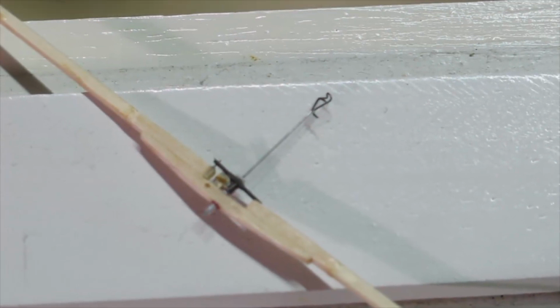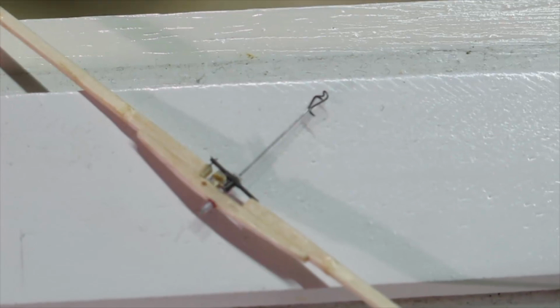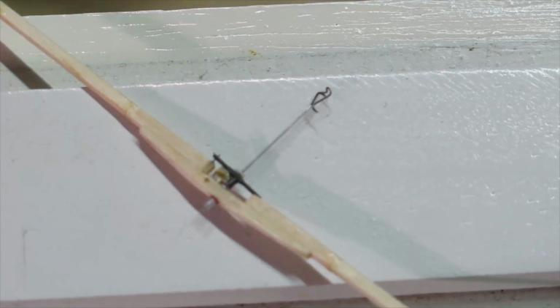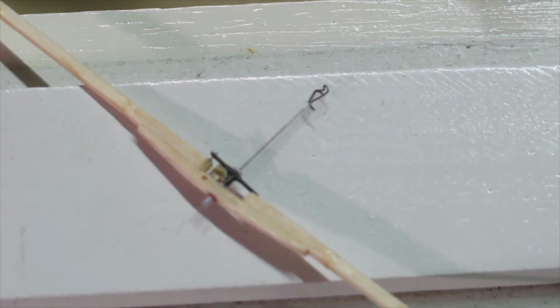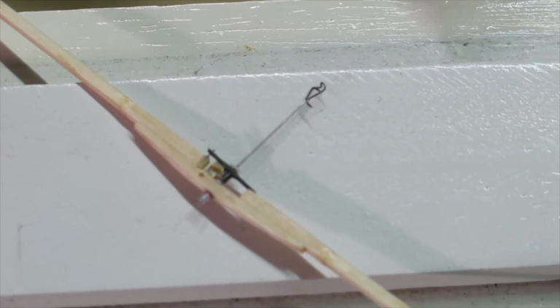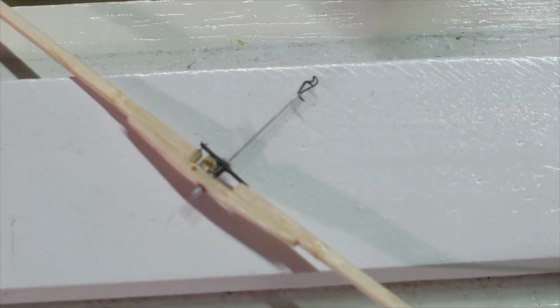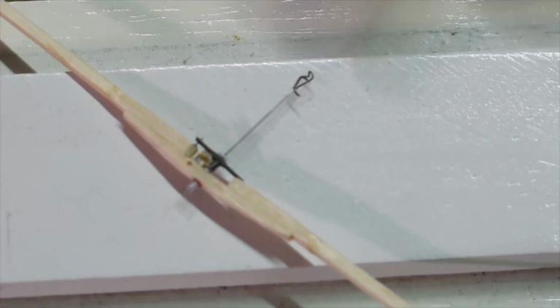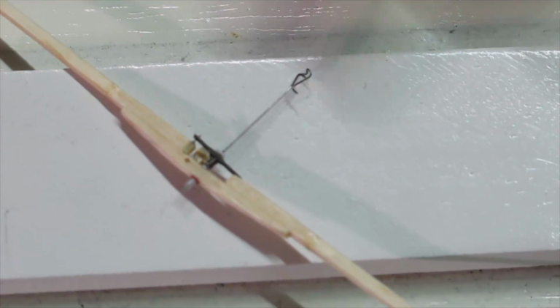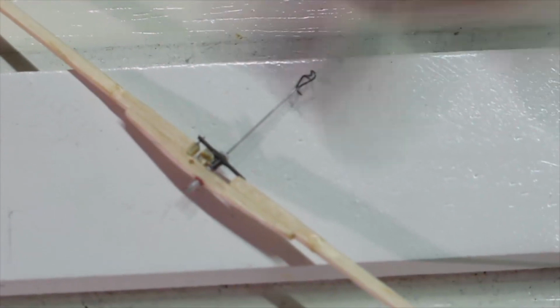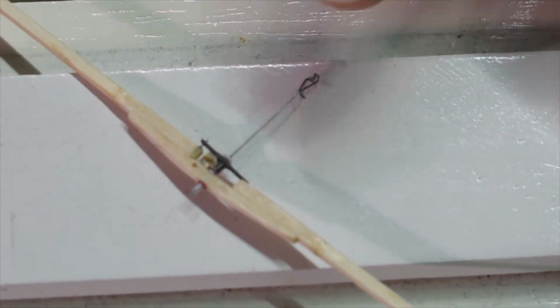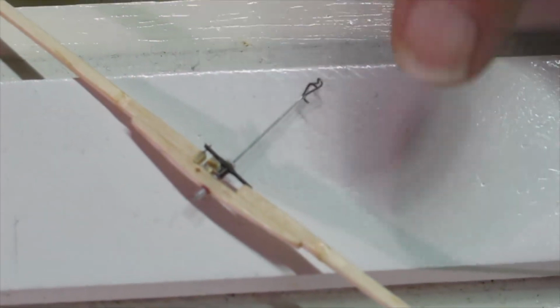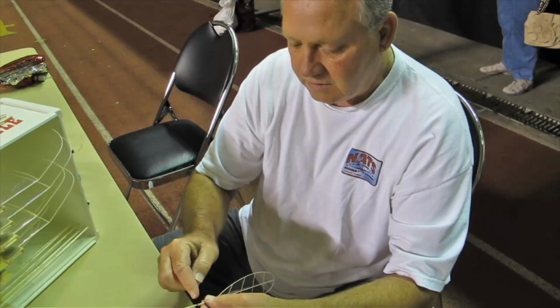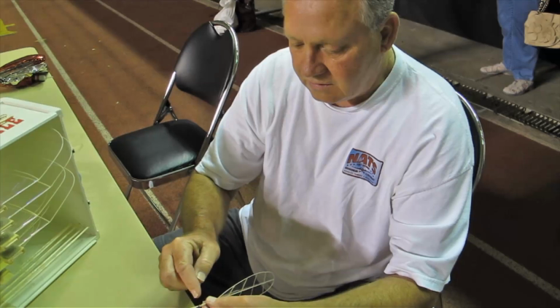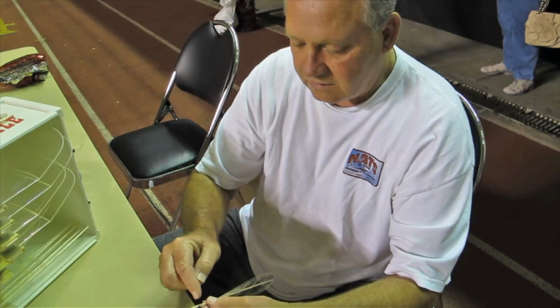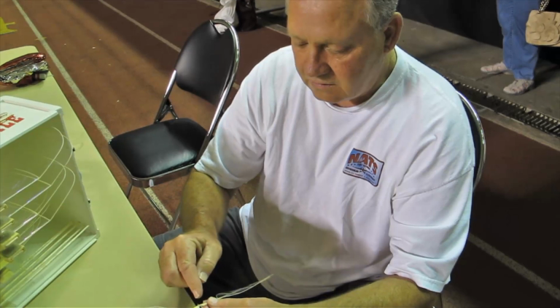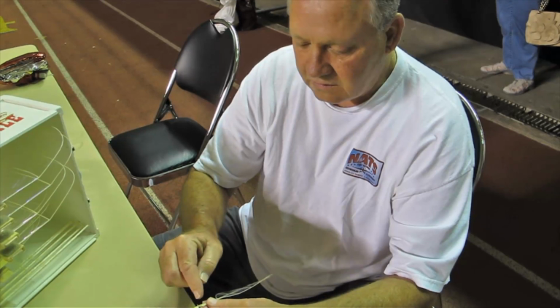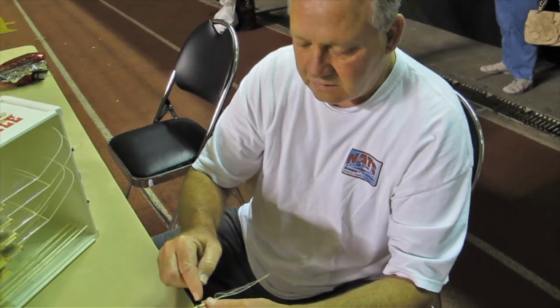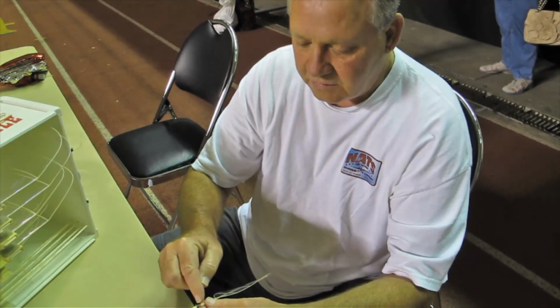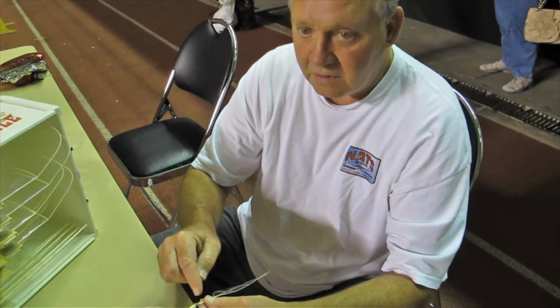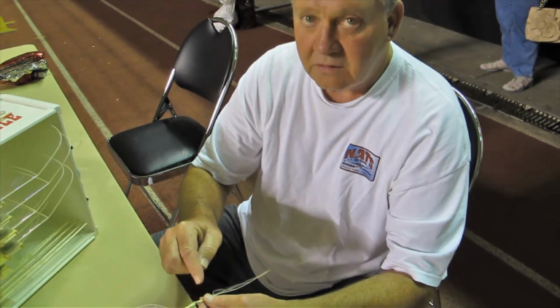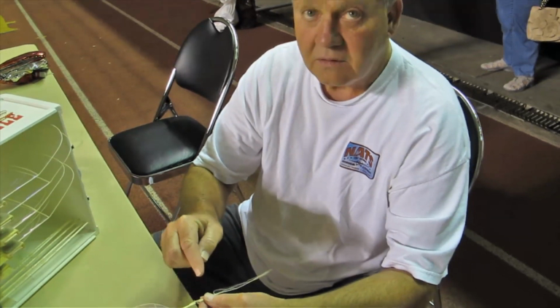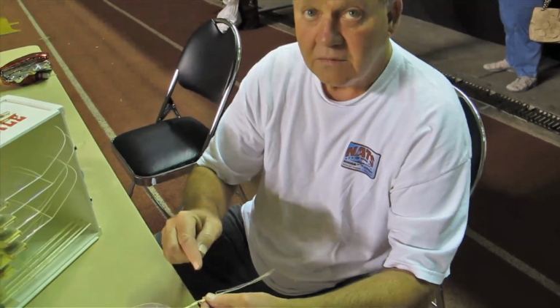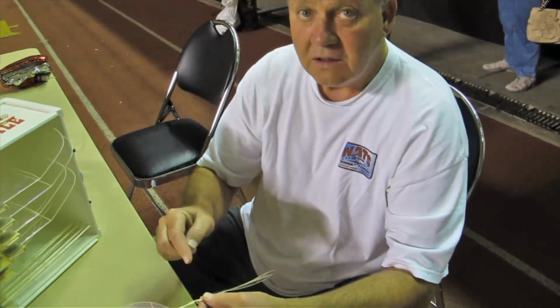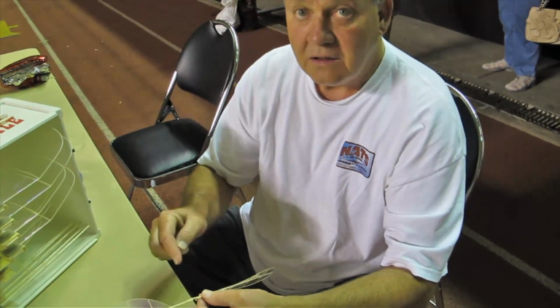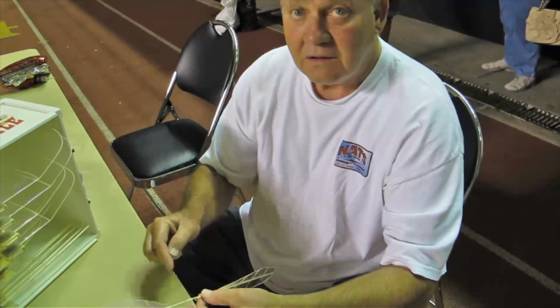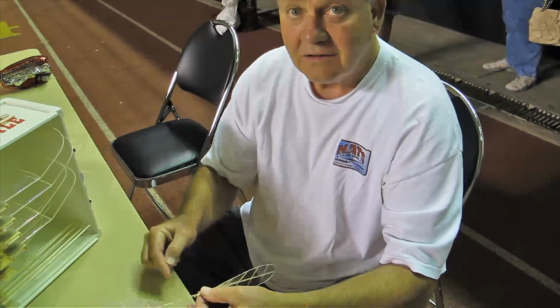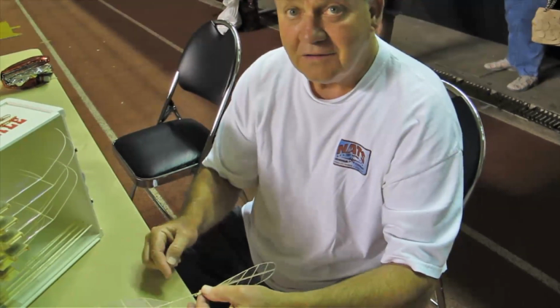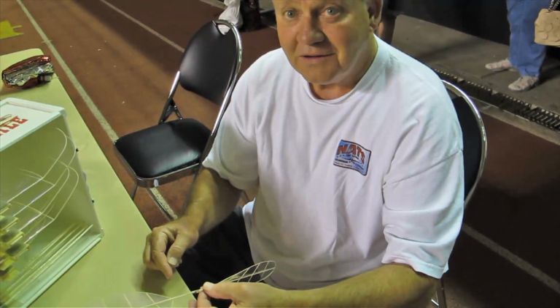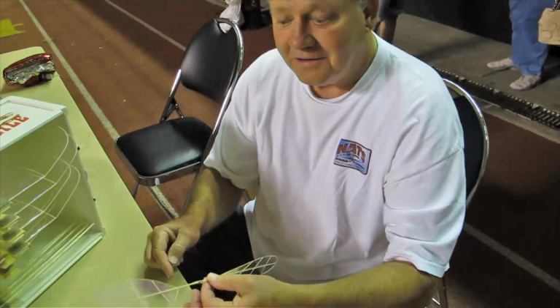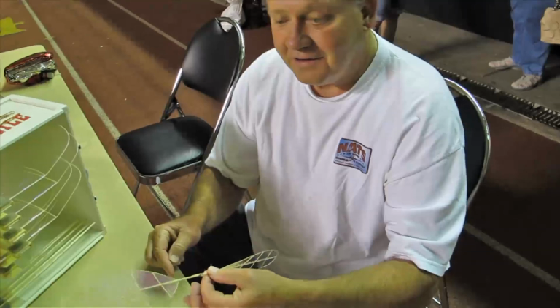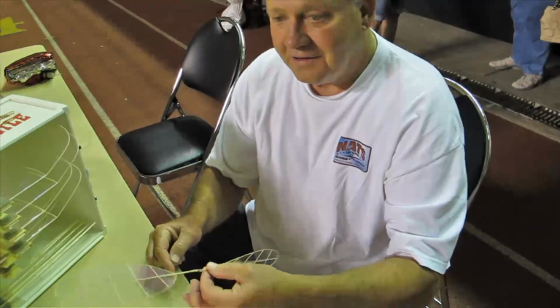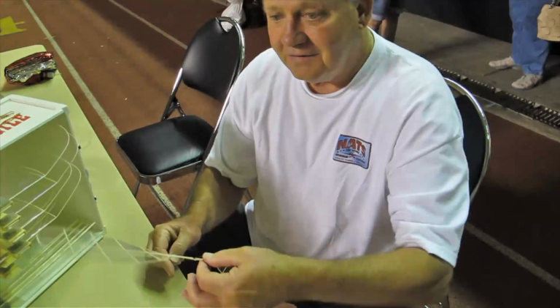We've got tiny screw adjustments and little springs that we make here. There you go — get the adrenaline.